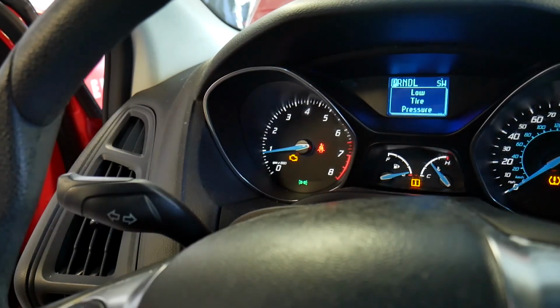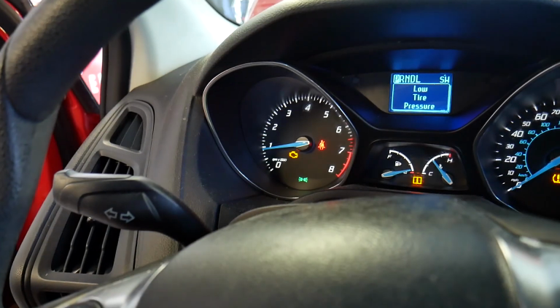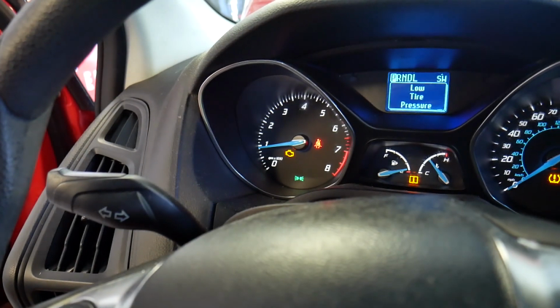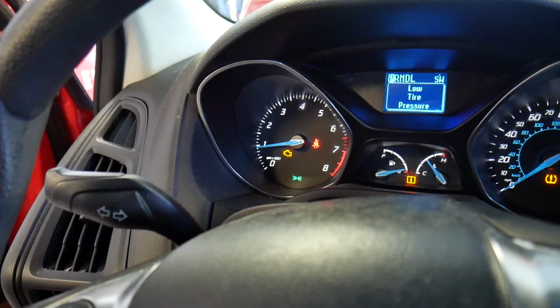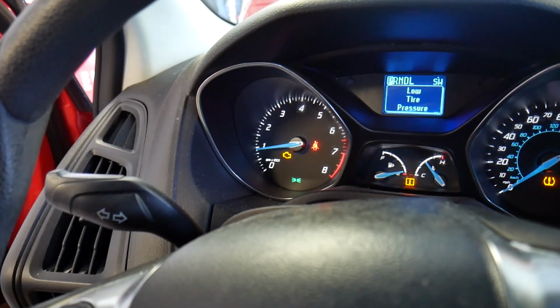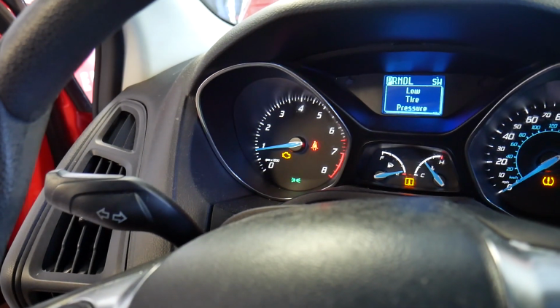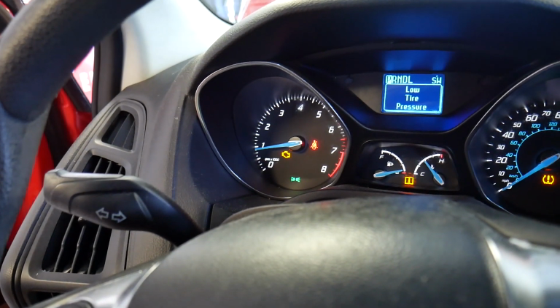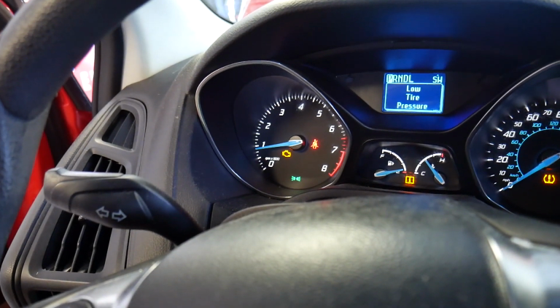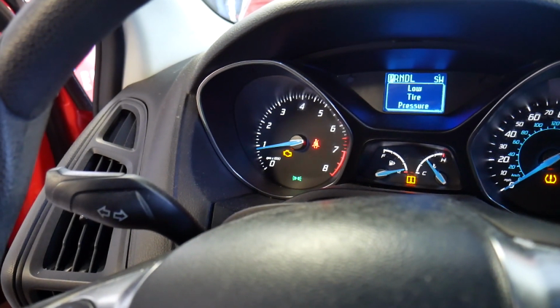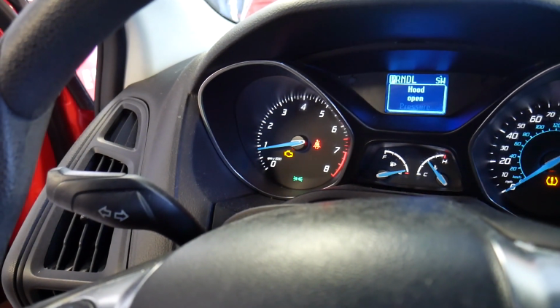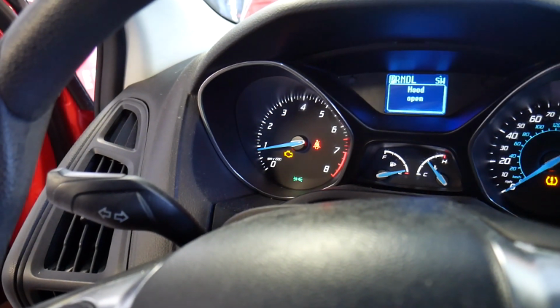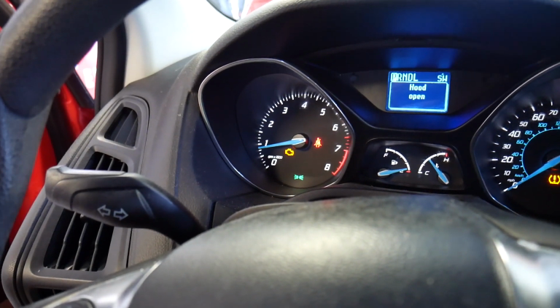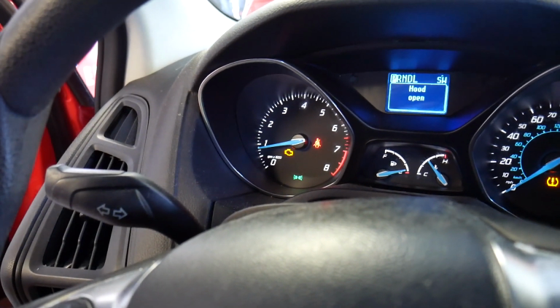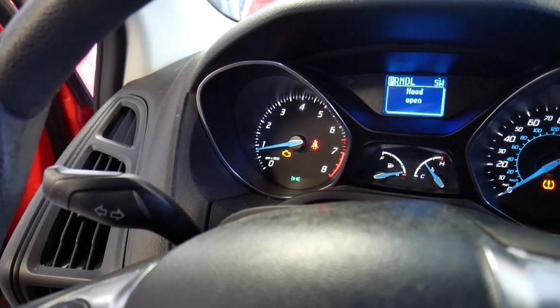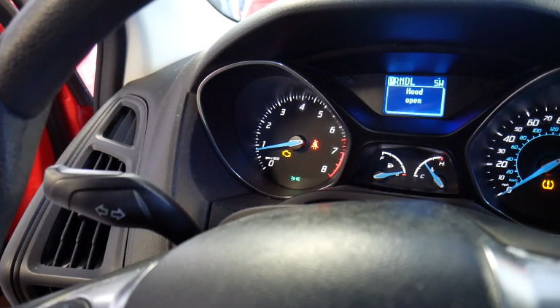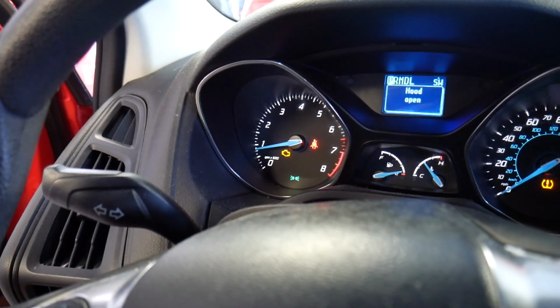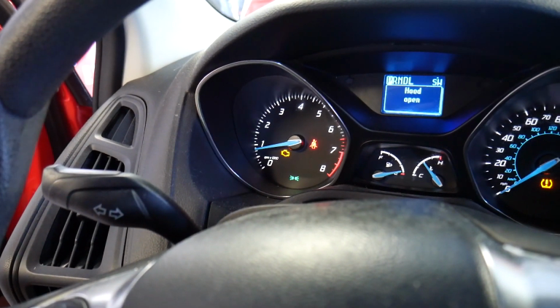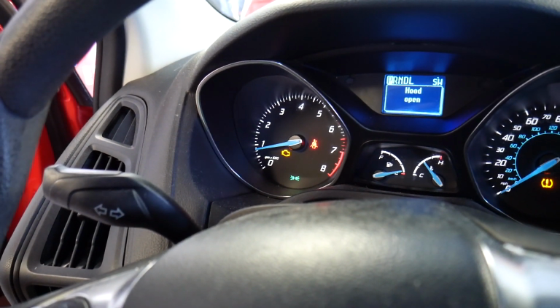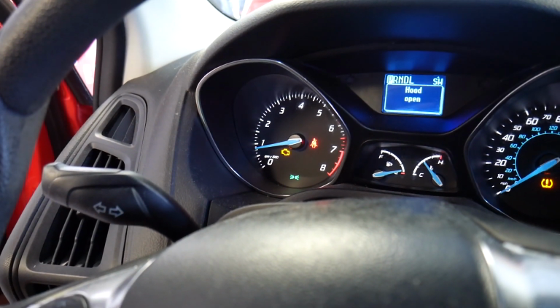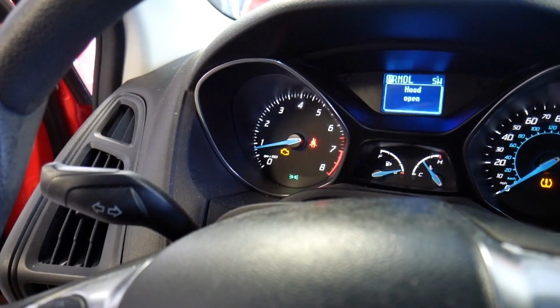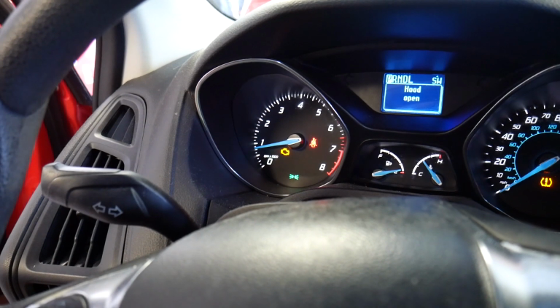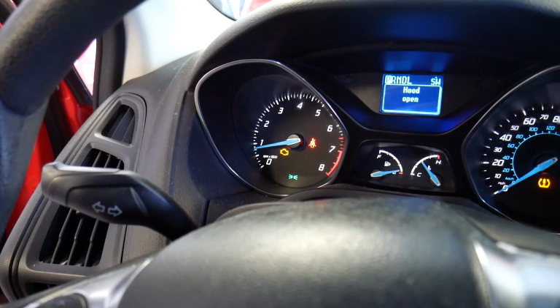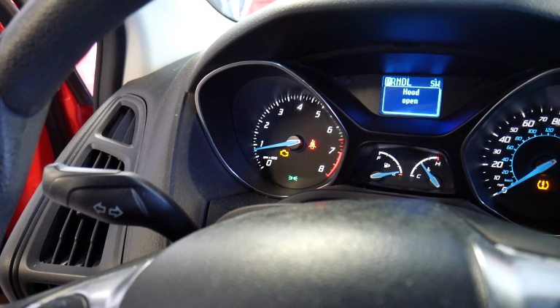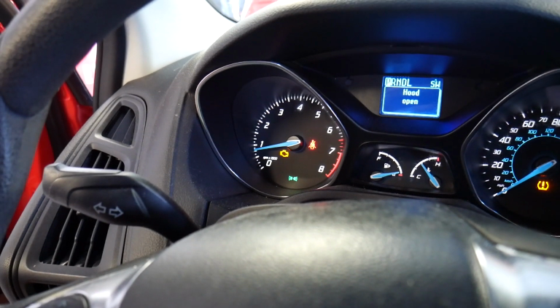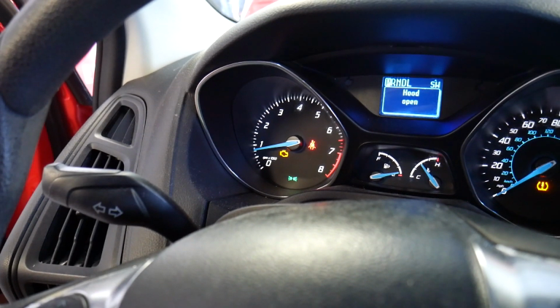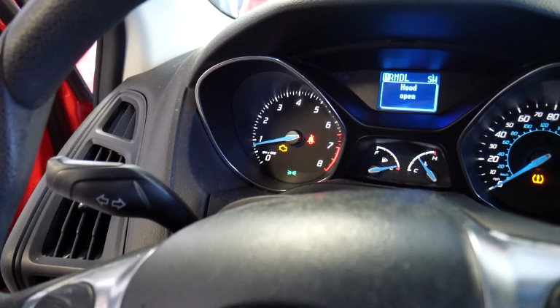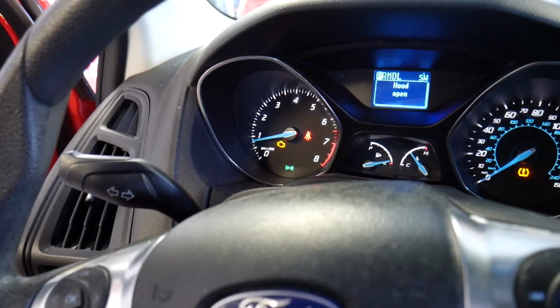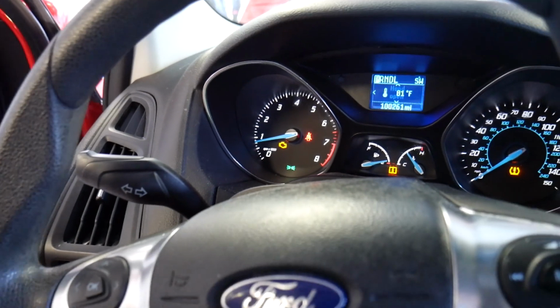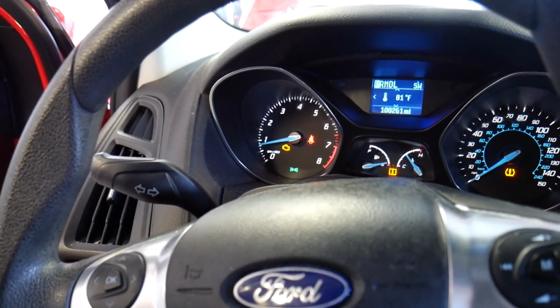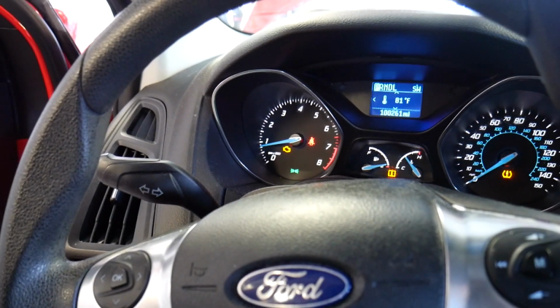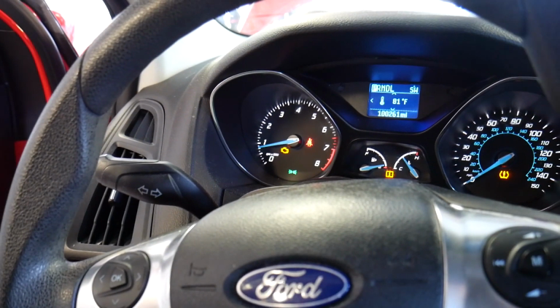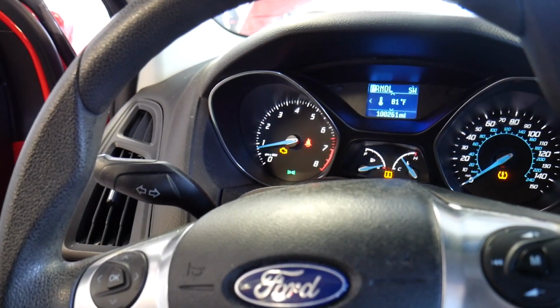Let me turn the light off so you can see a little bit better. The engine light is just on.